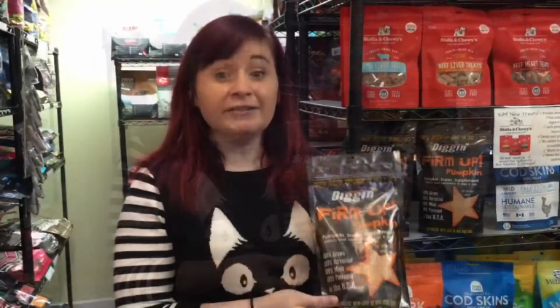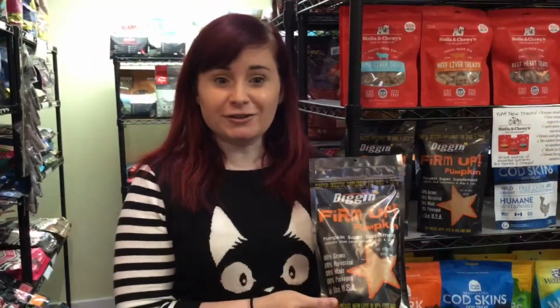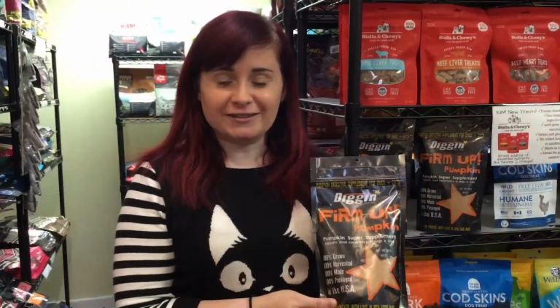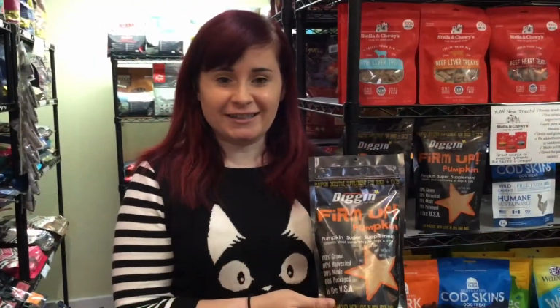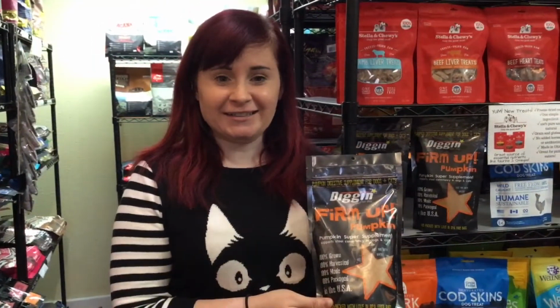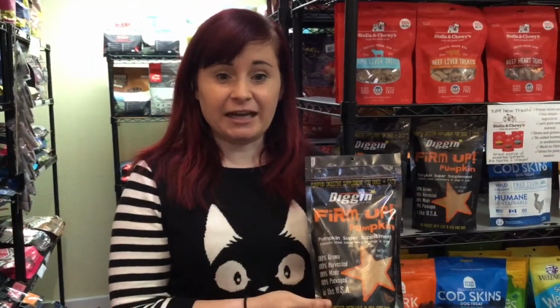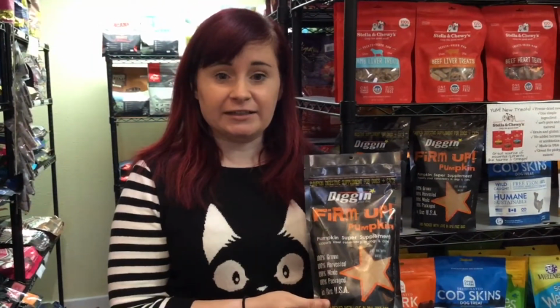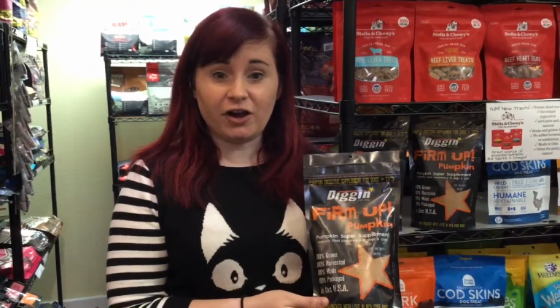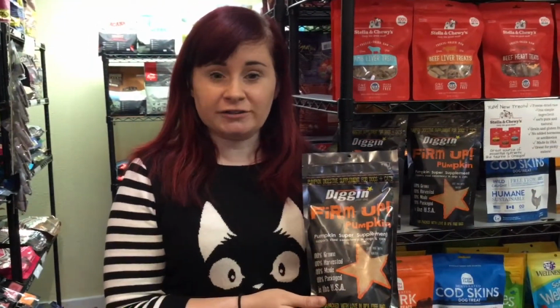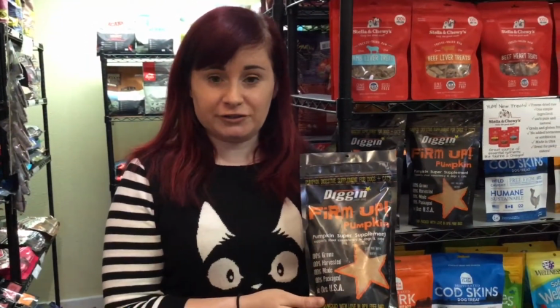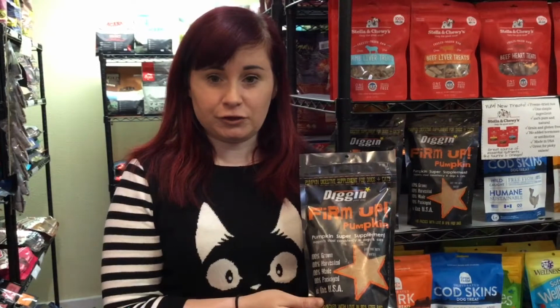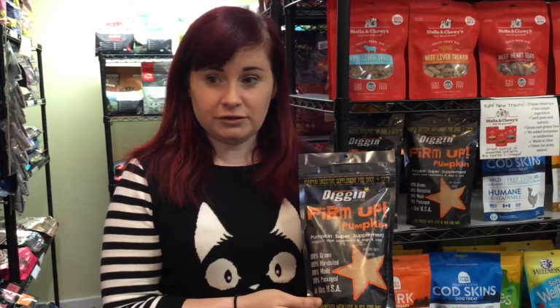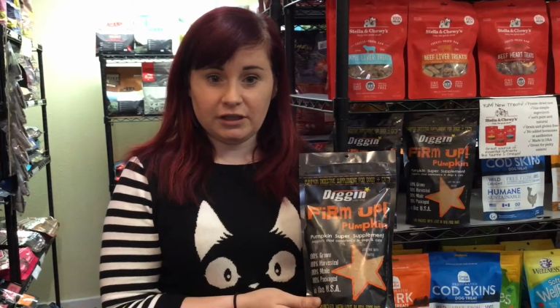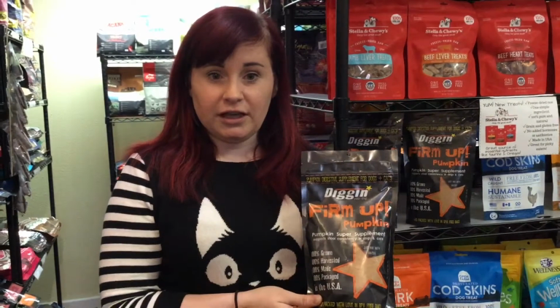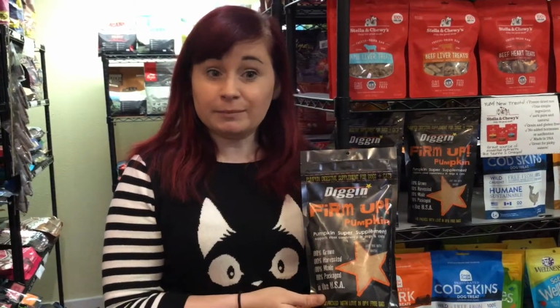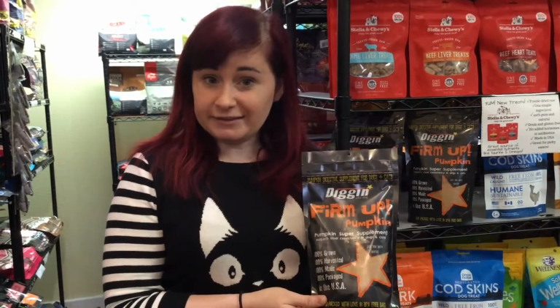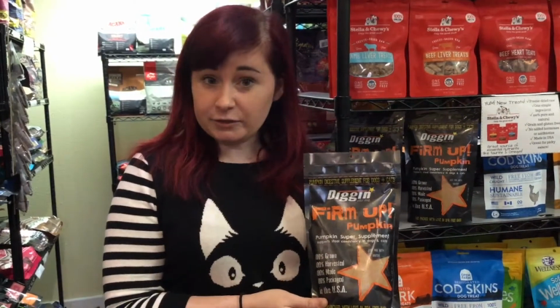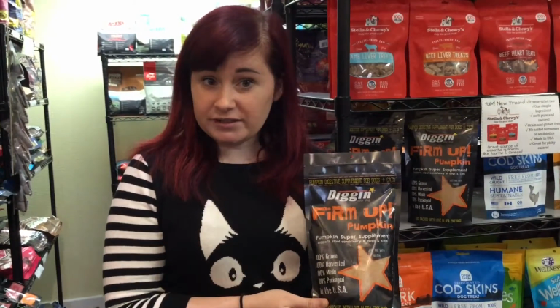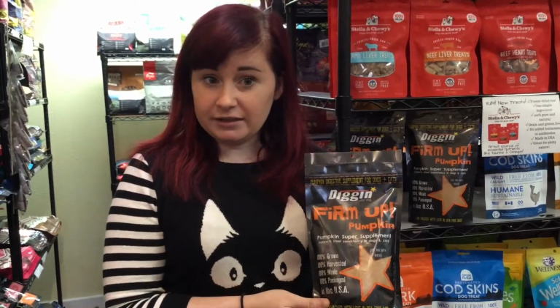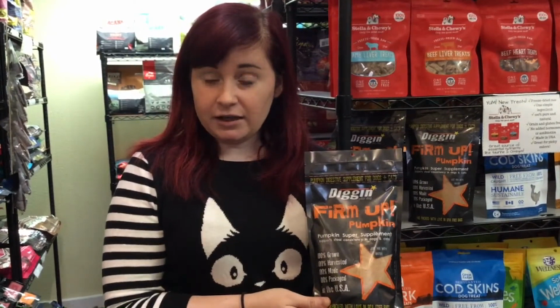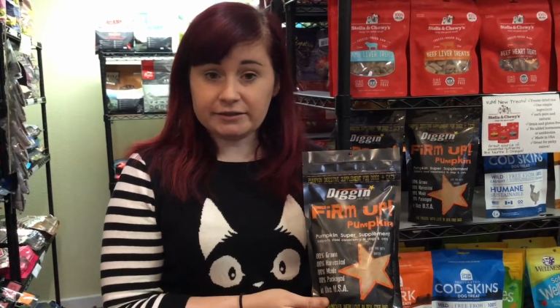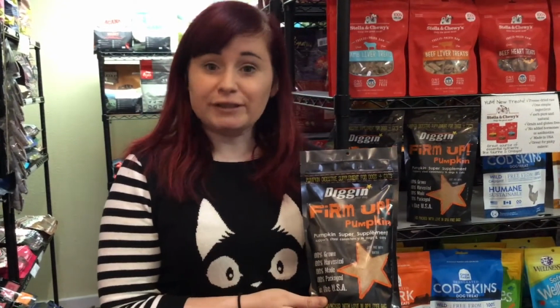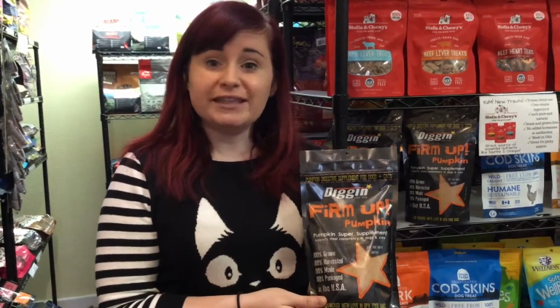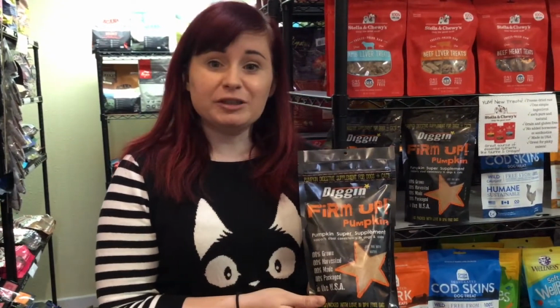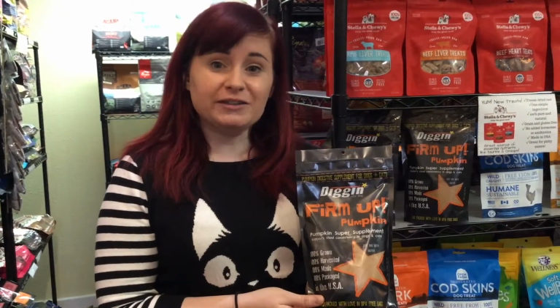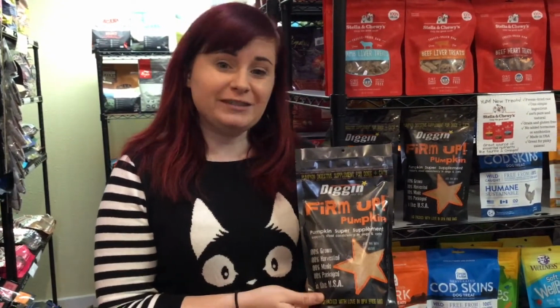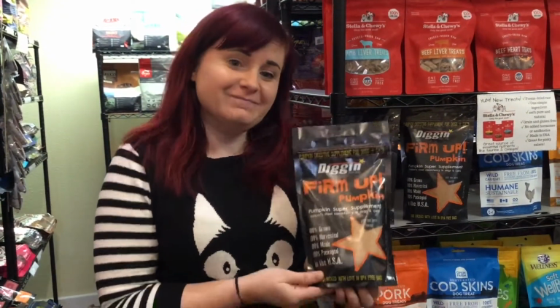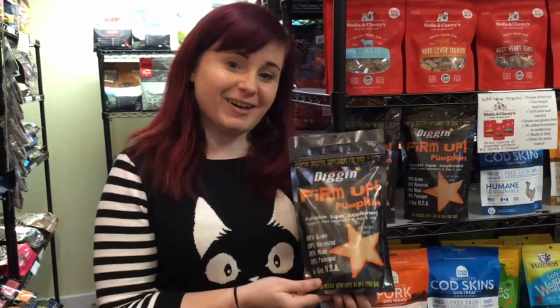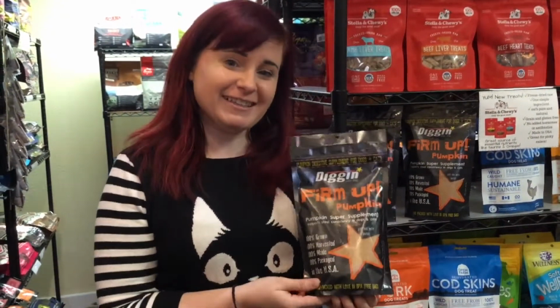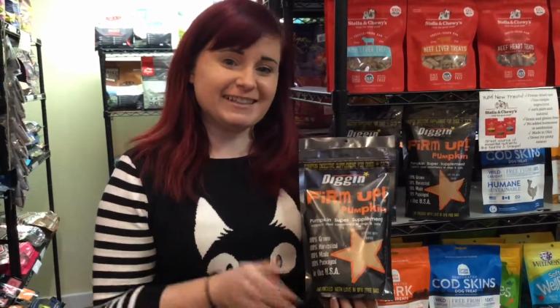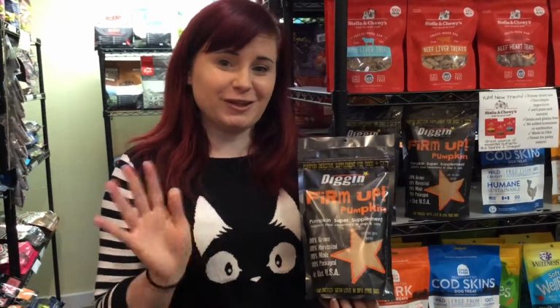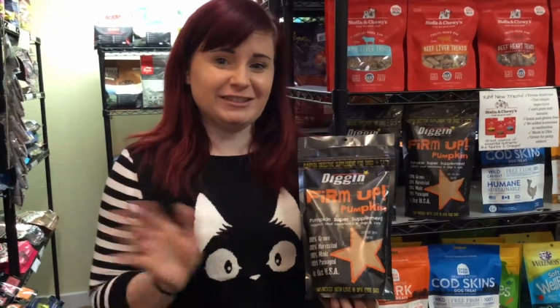Another great thing is that it is all natural. It's made in the USA and it's great to keep in your pantry. Thanks for watching!